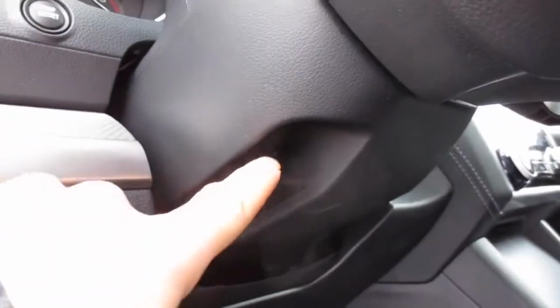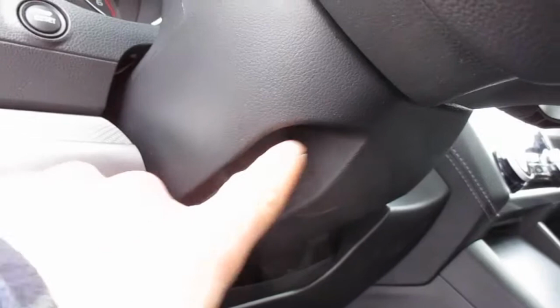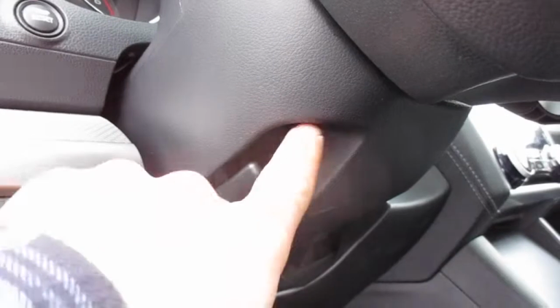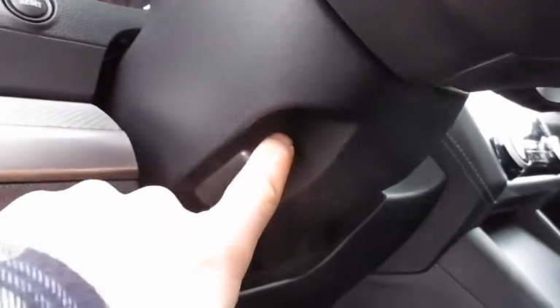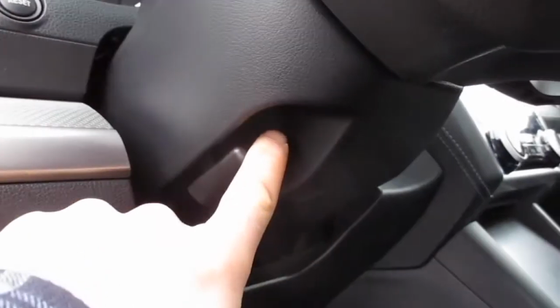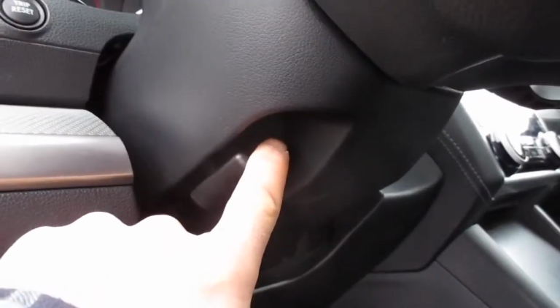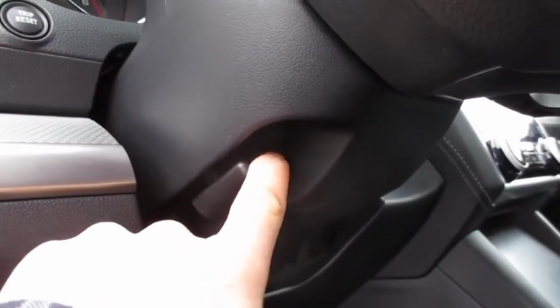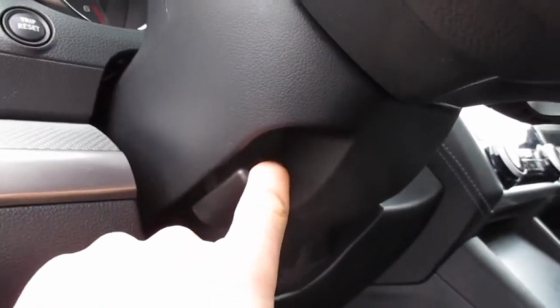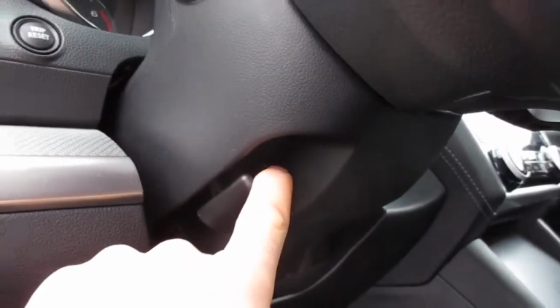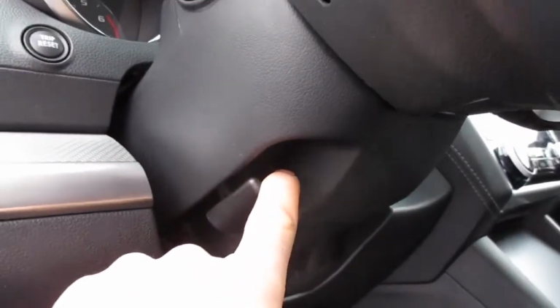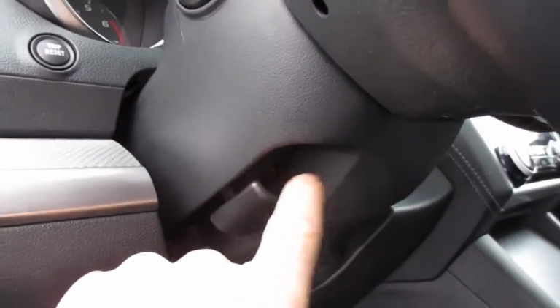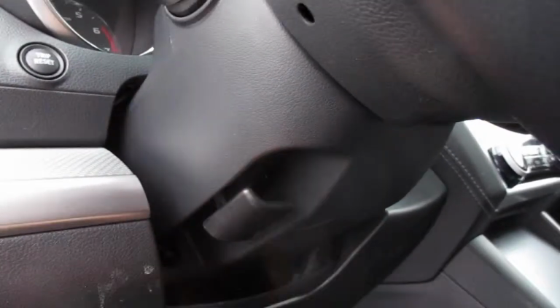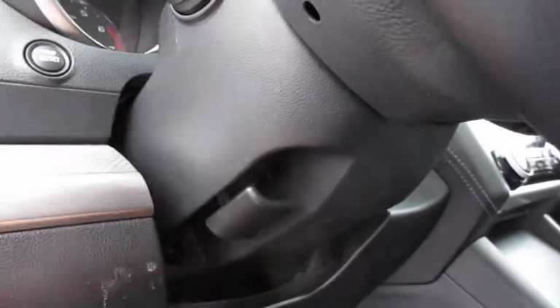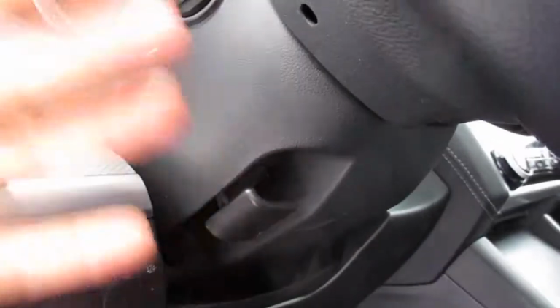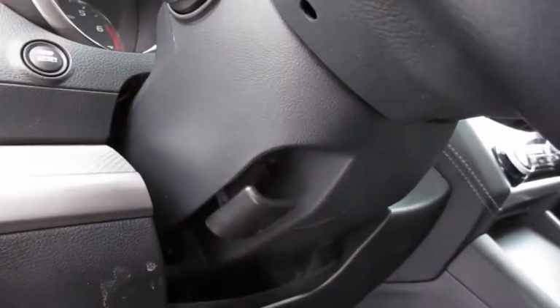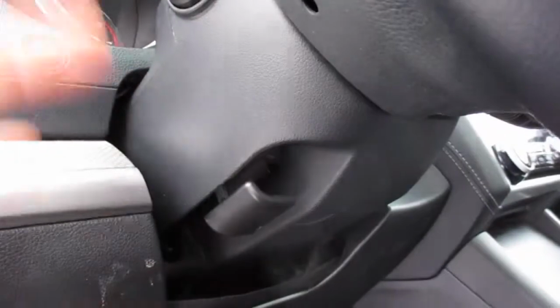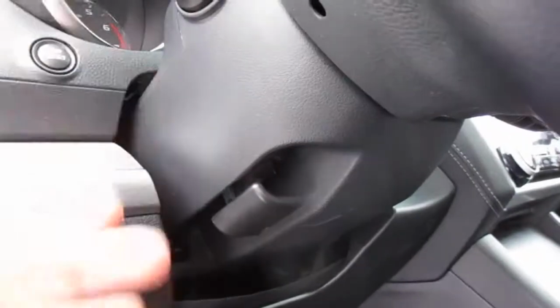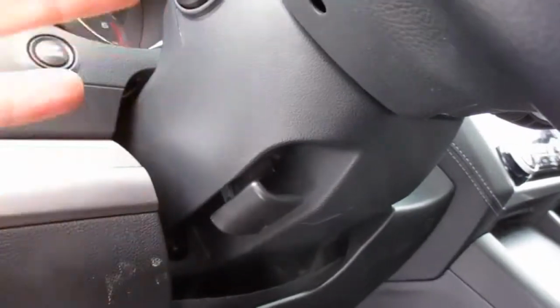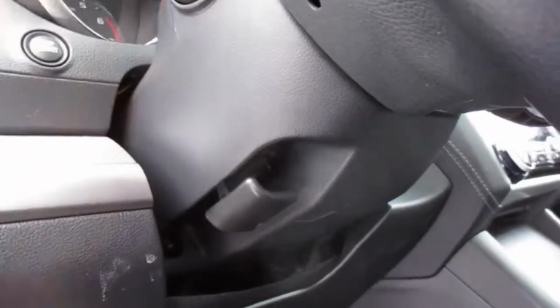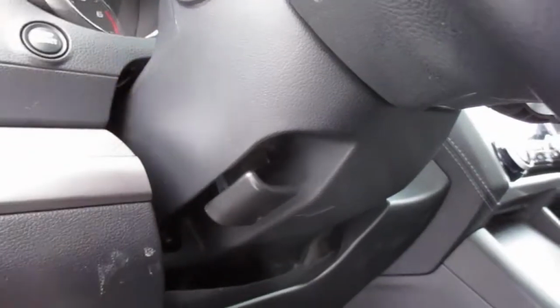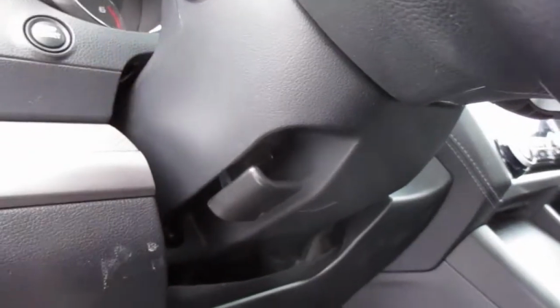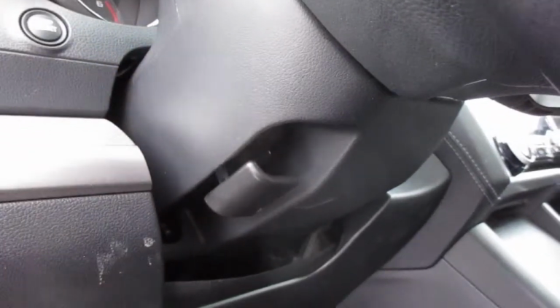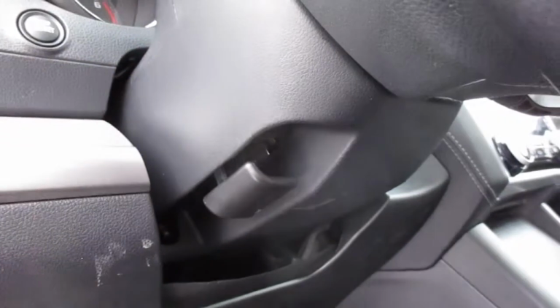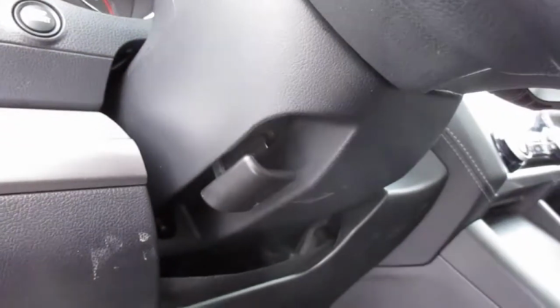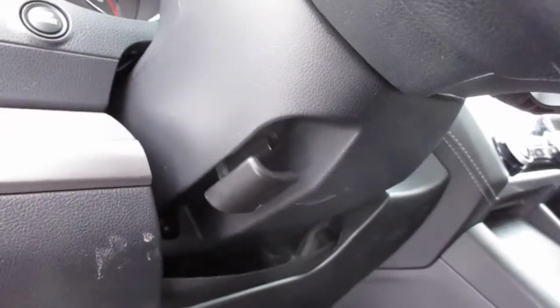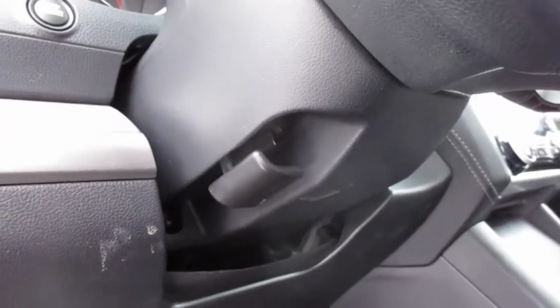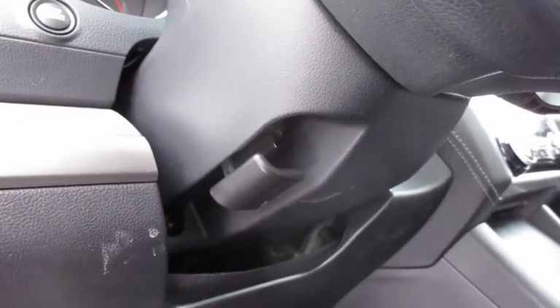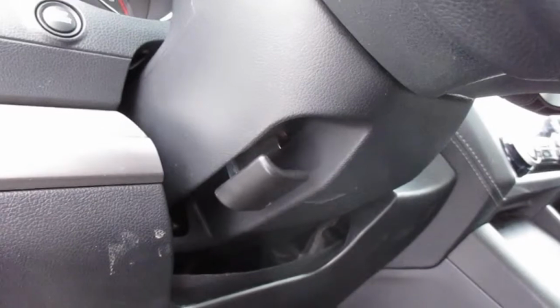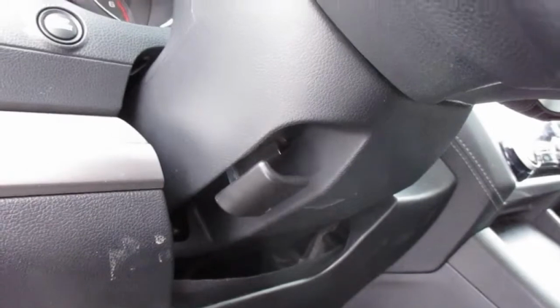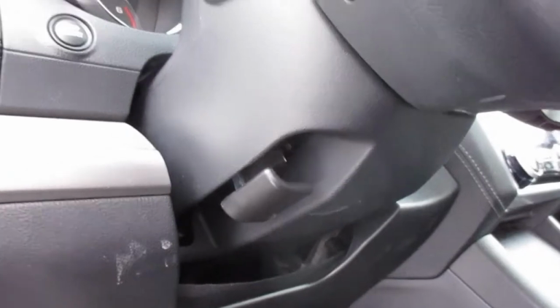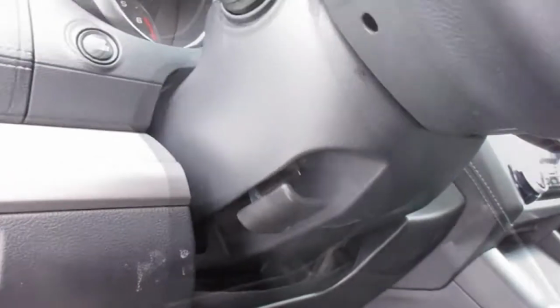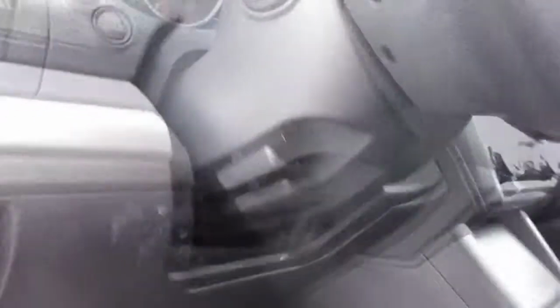You're actually going to come to the front of that and you'll pull down. When you pull that down, the whole column will go. You can do this while you're driving, but it's highly suggested not to.